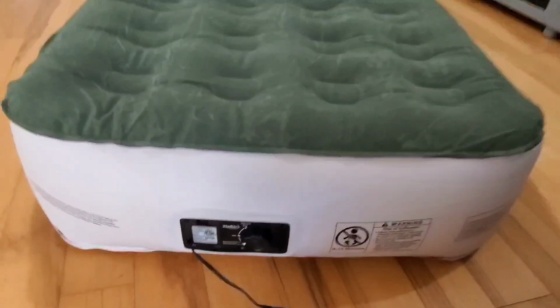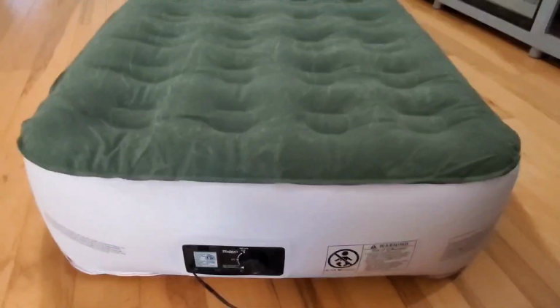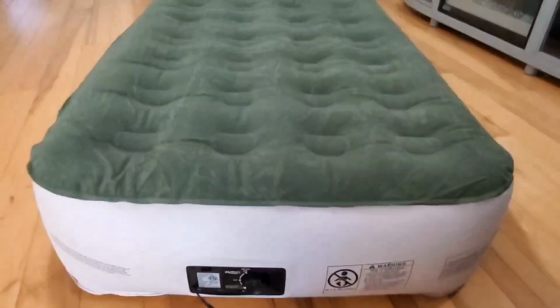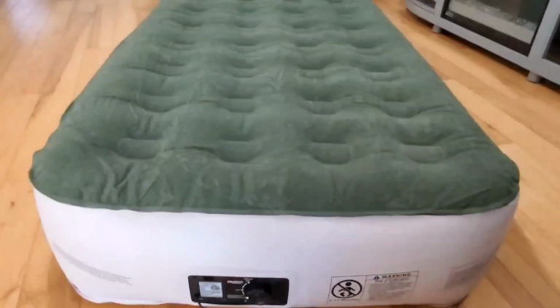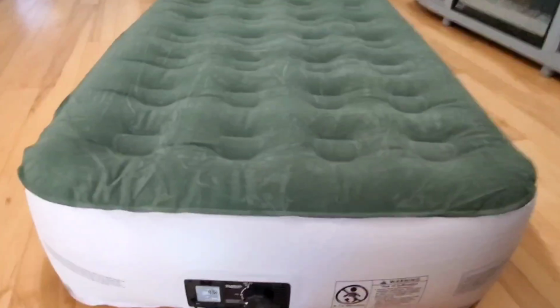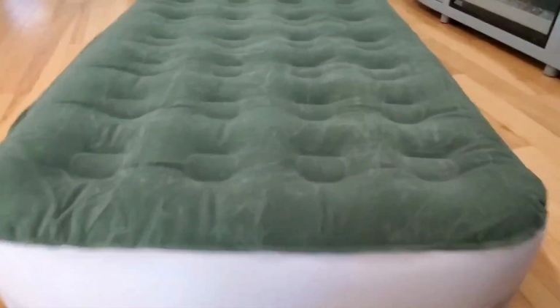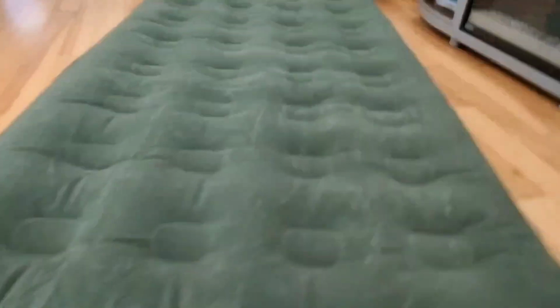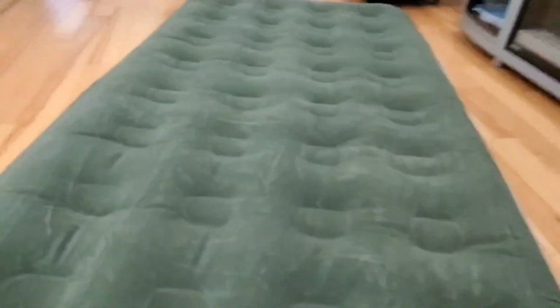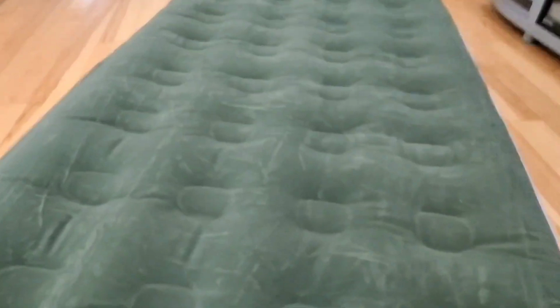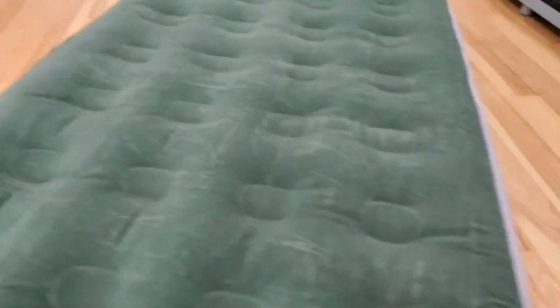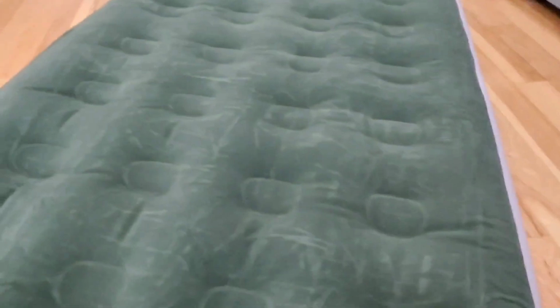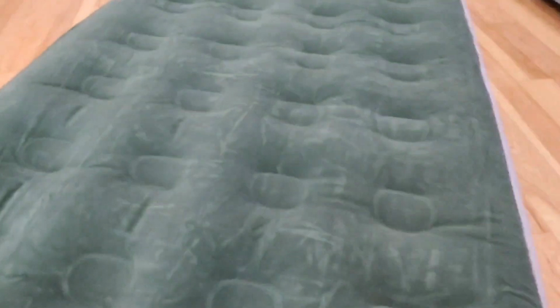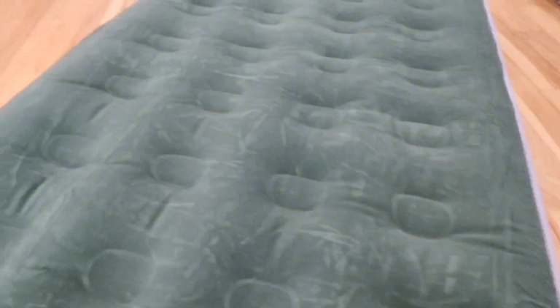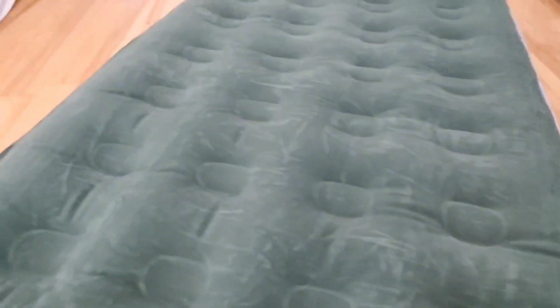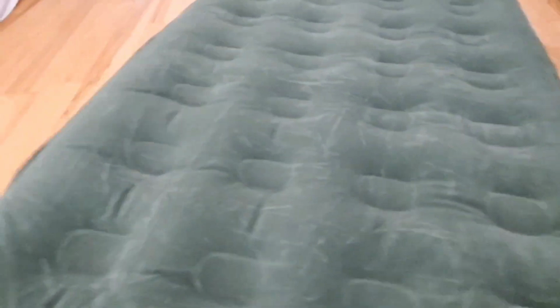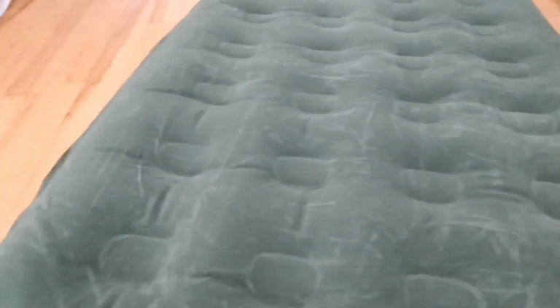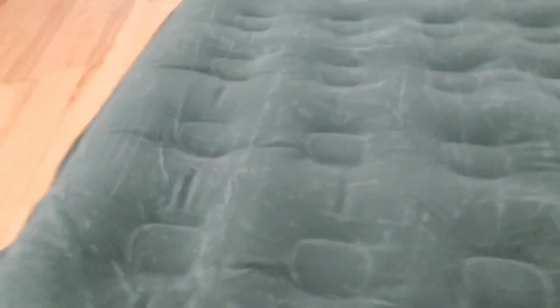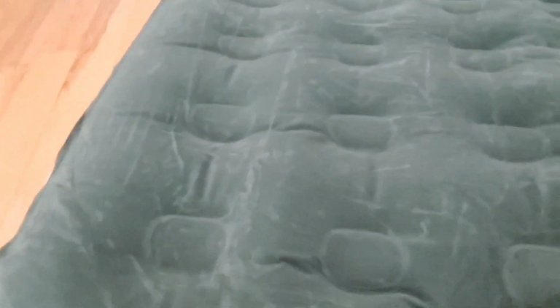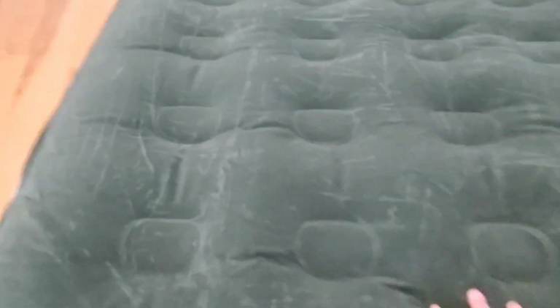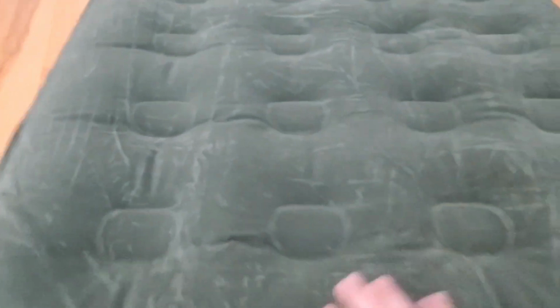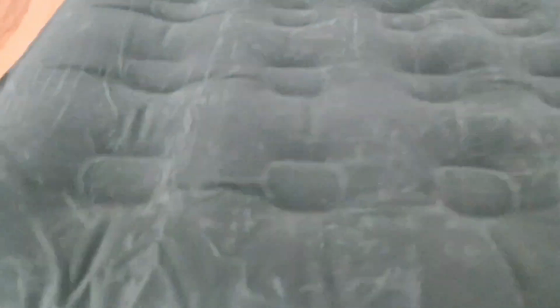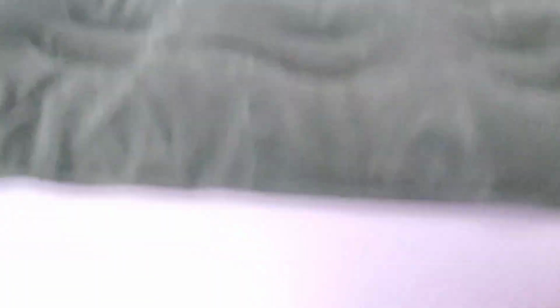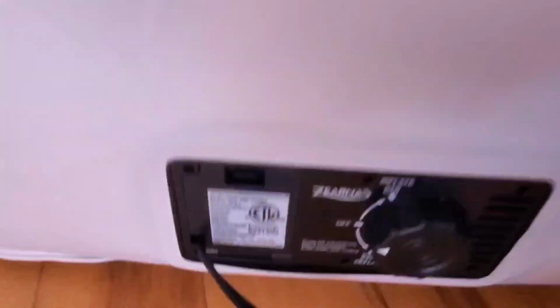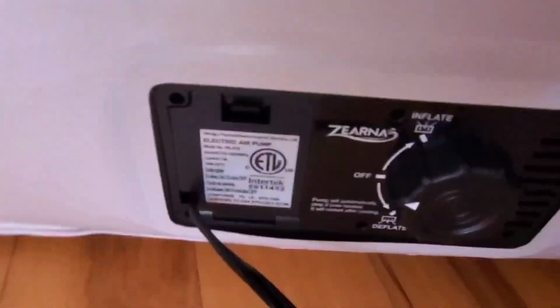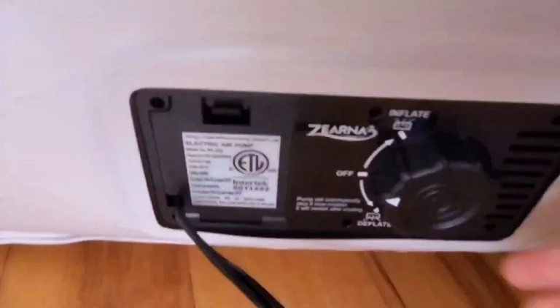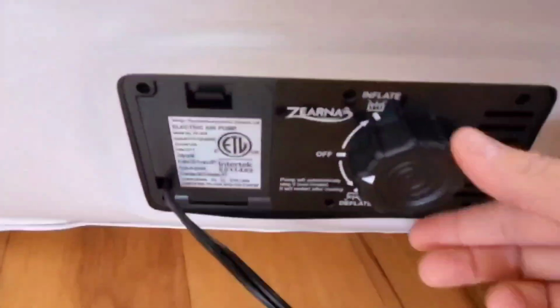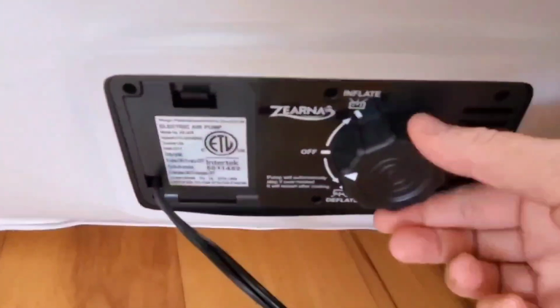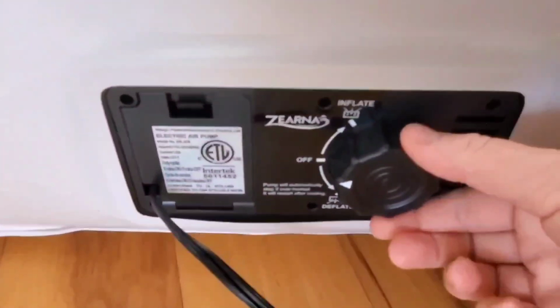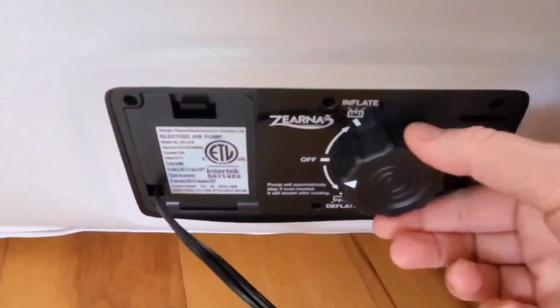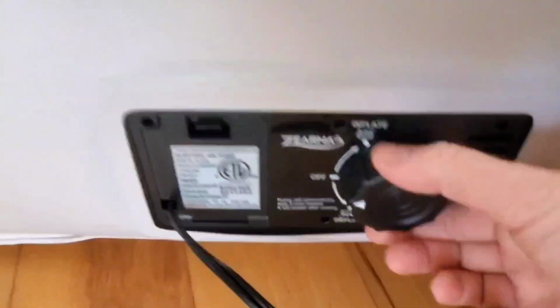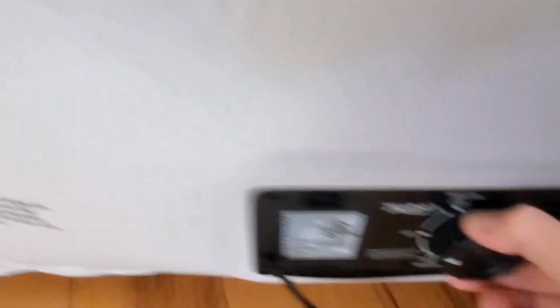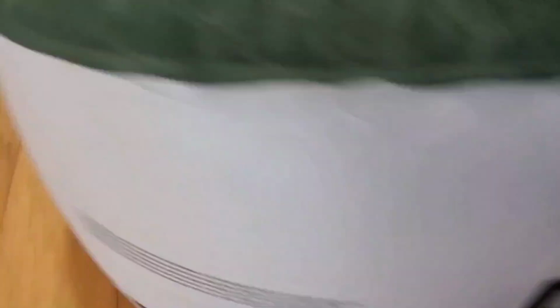All right, there we go. Once we've got it to the firmness that we want, we just go ahead and switch this right here to the off position.